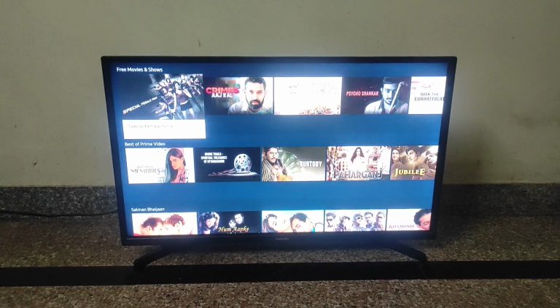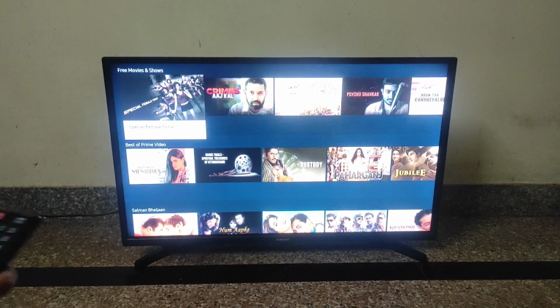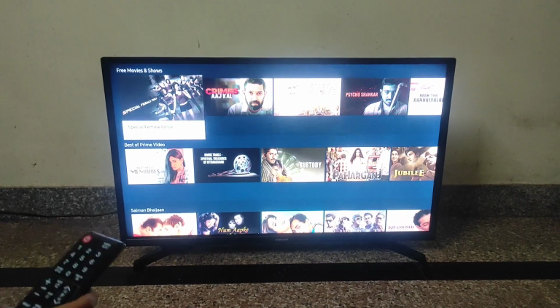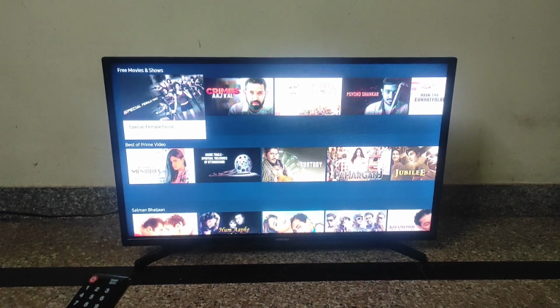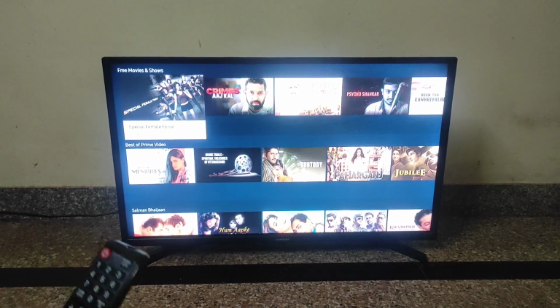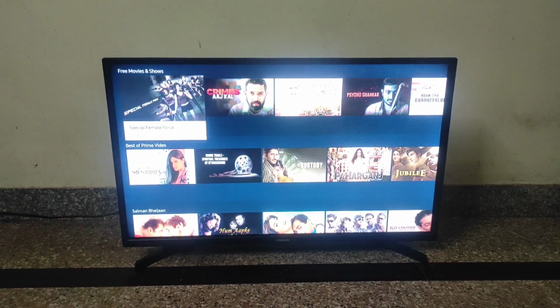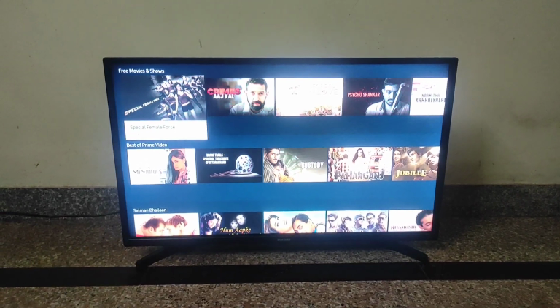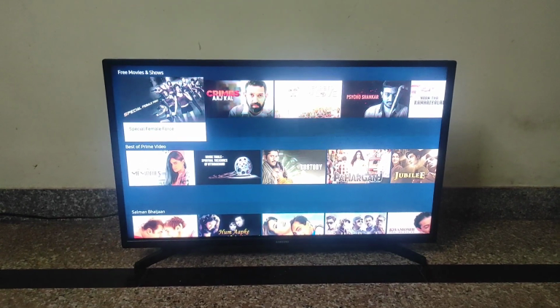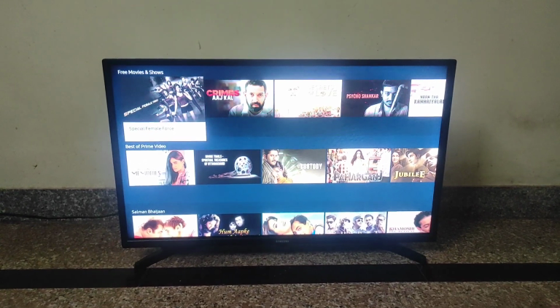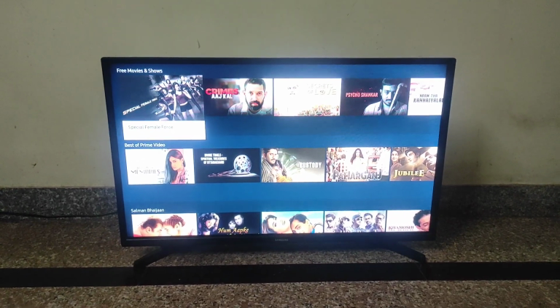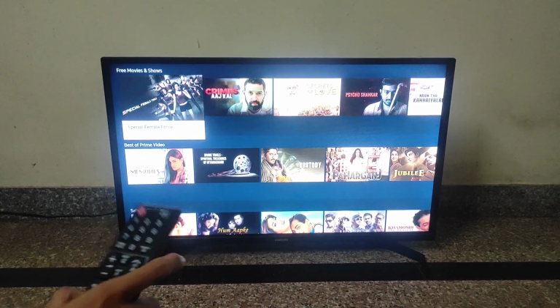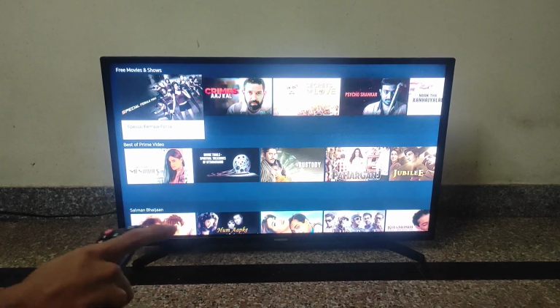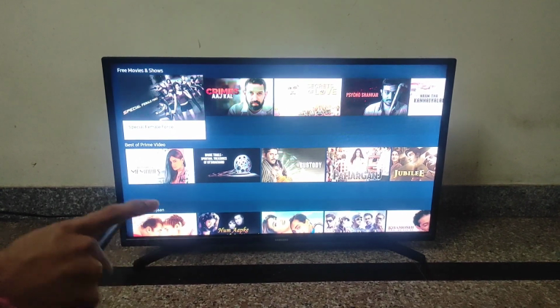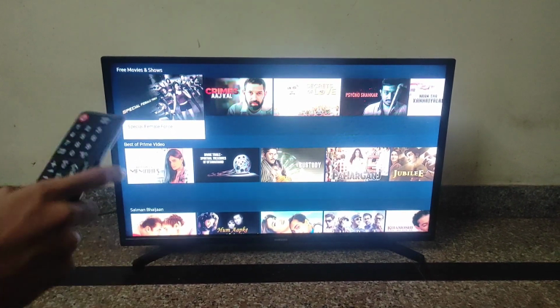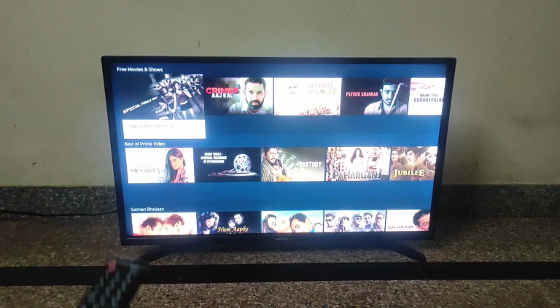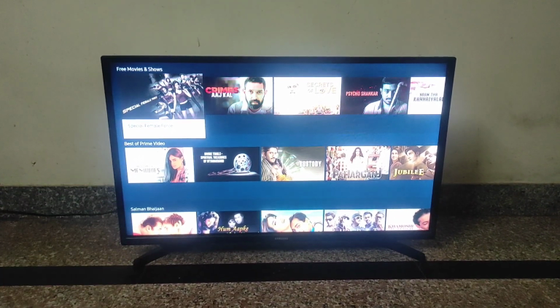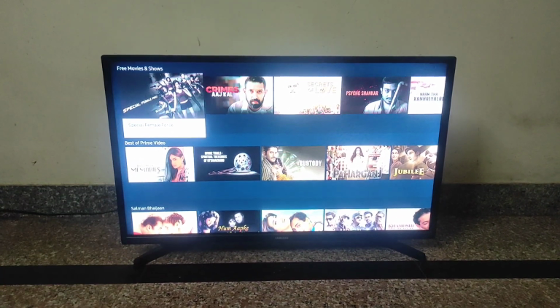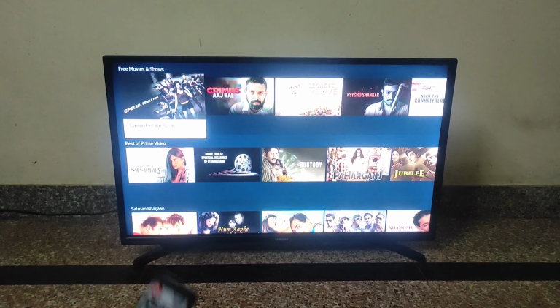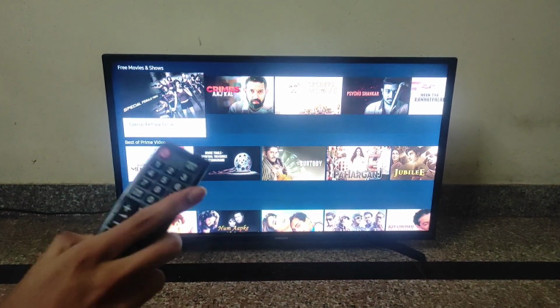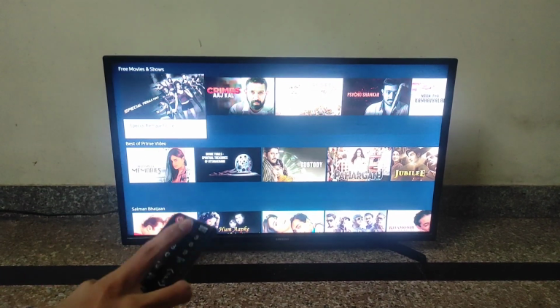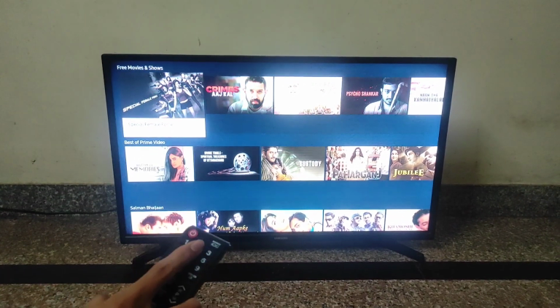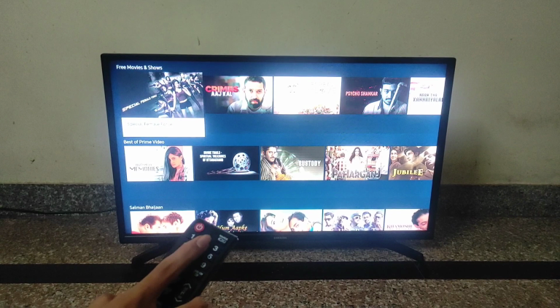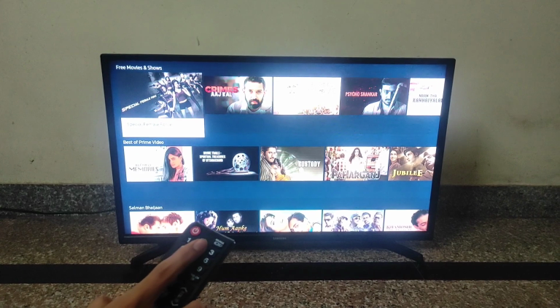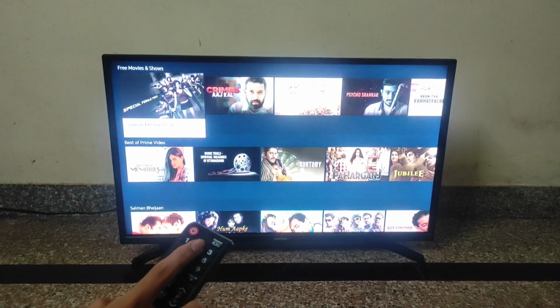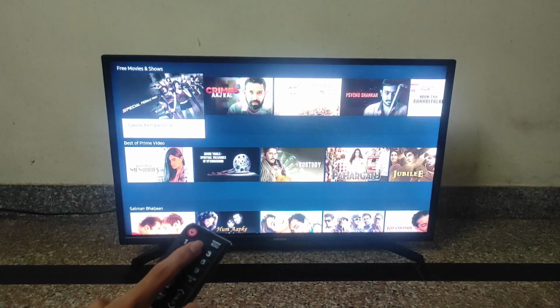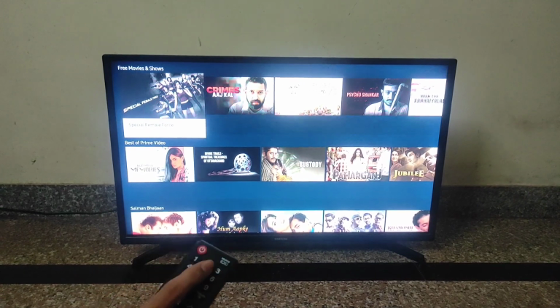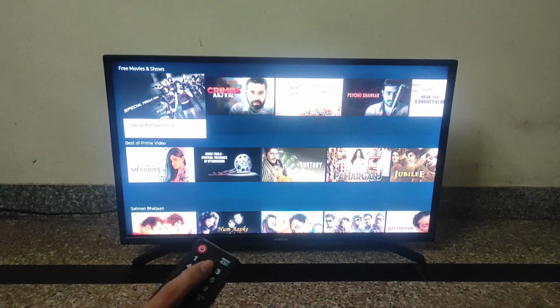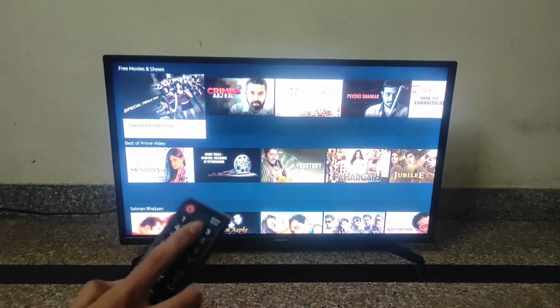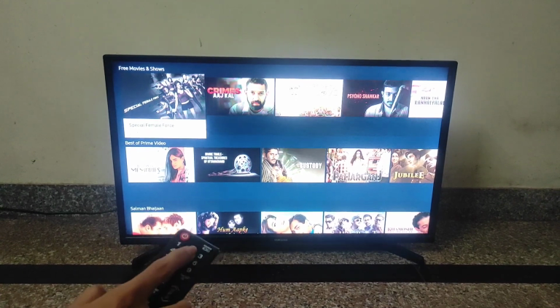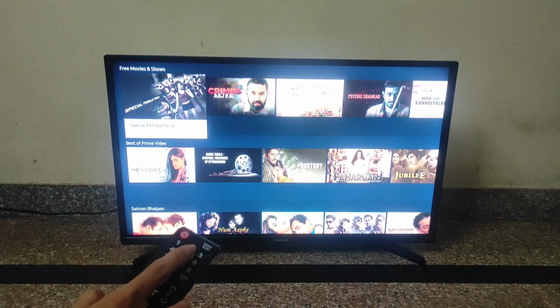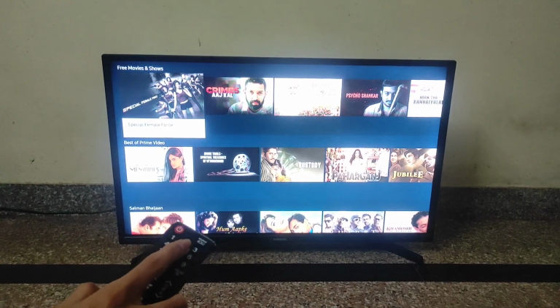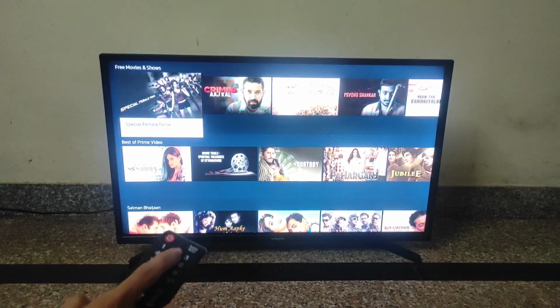Hello guys, welcome to my YouTube channel. In this video, I will show you how to open the service menu of this LED TV.